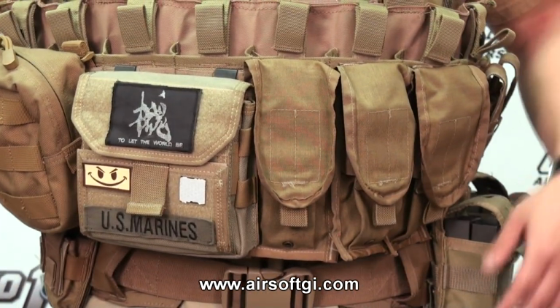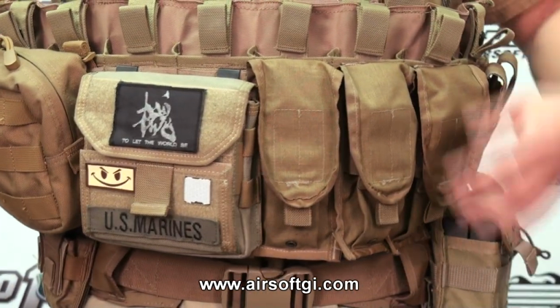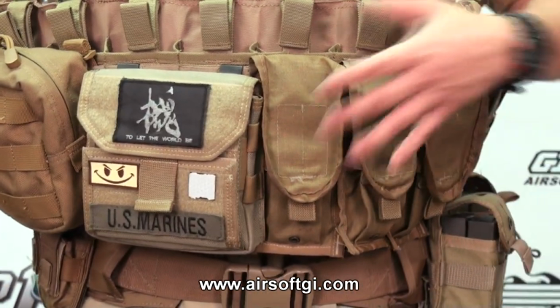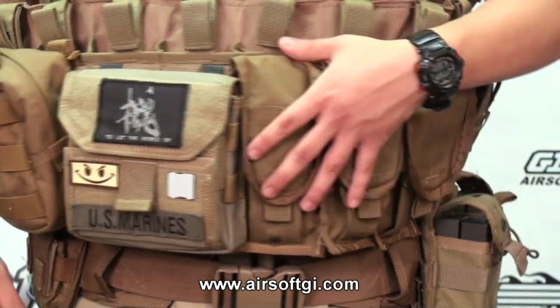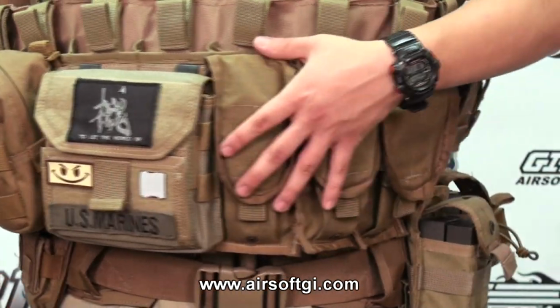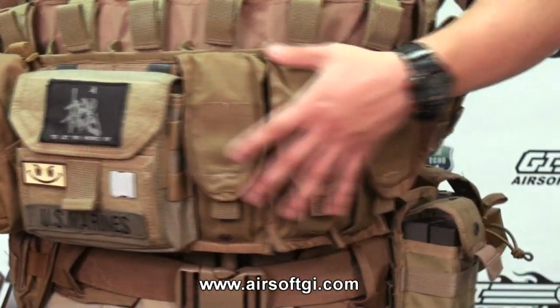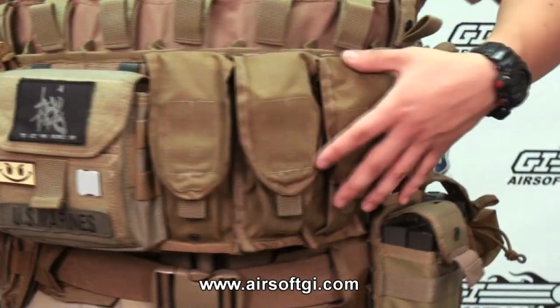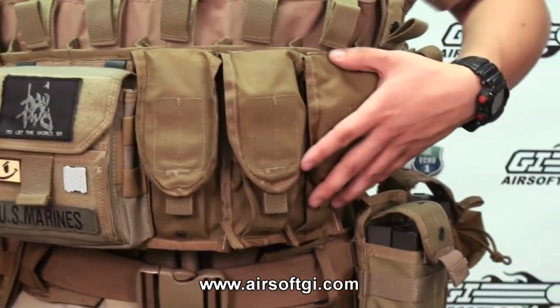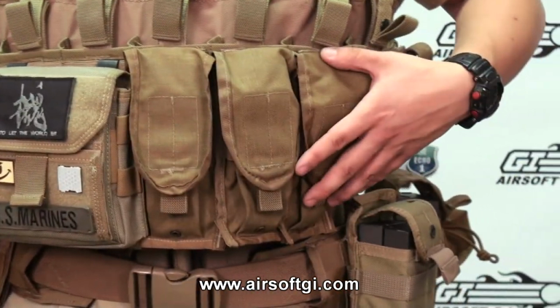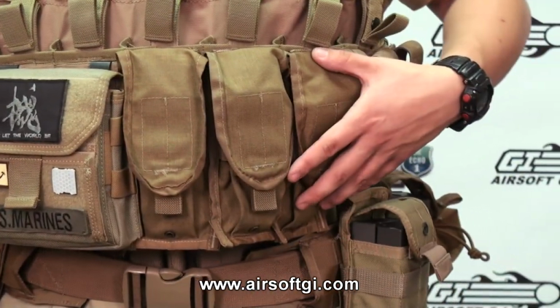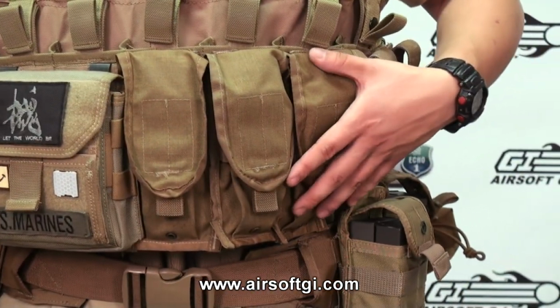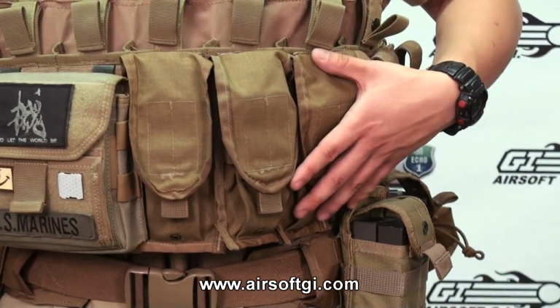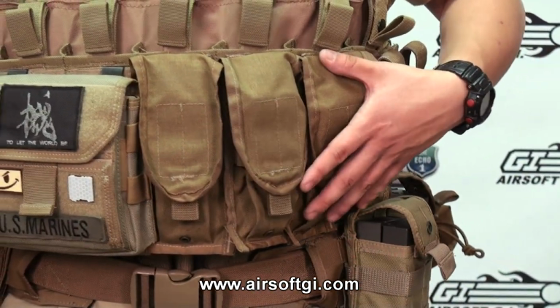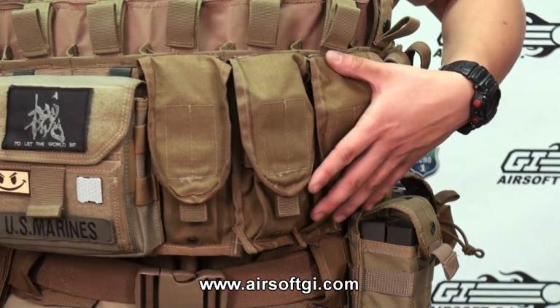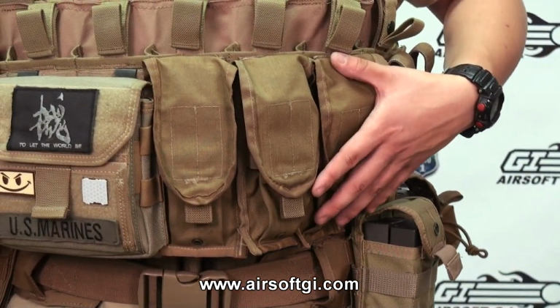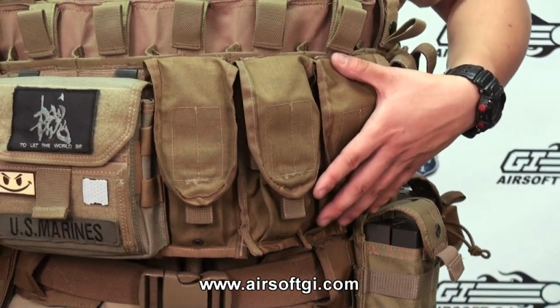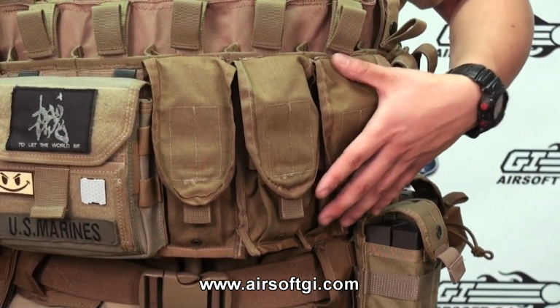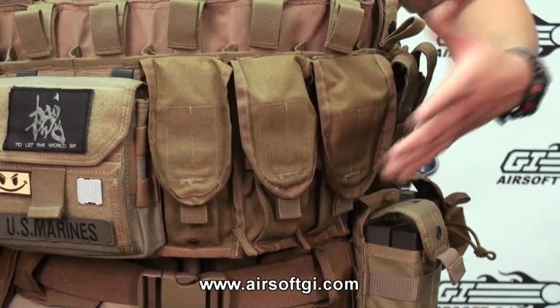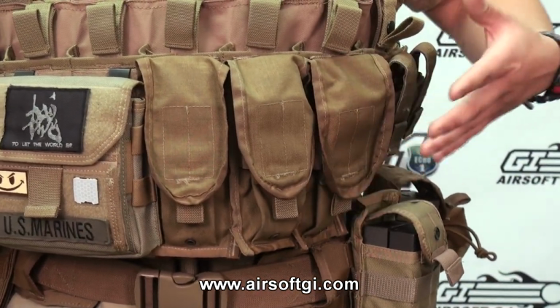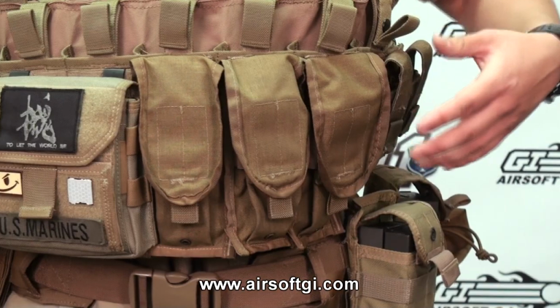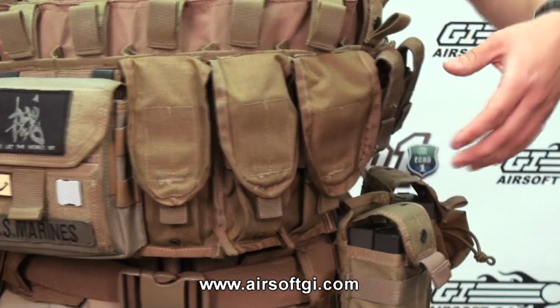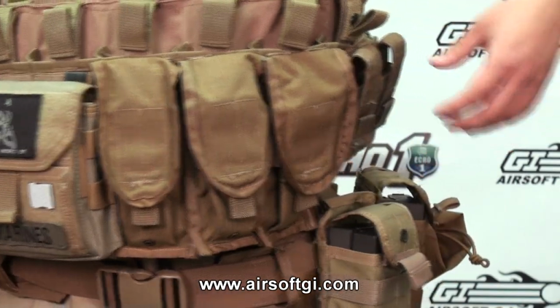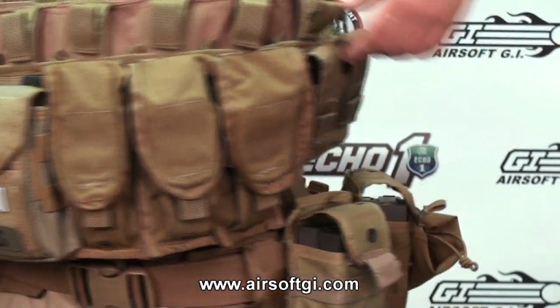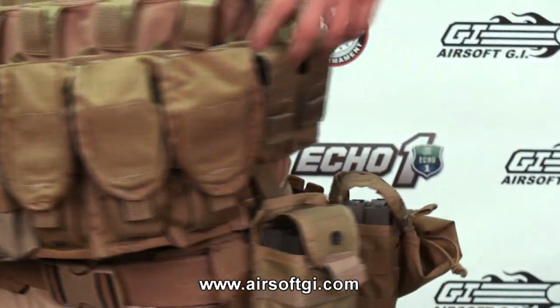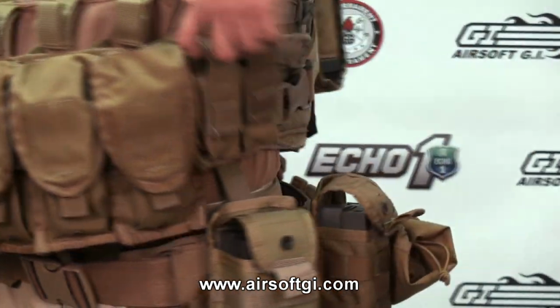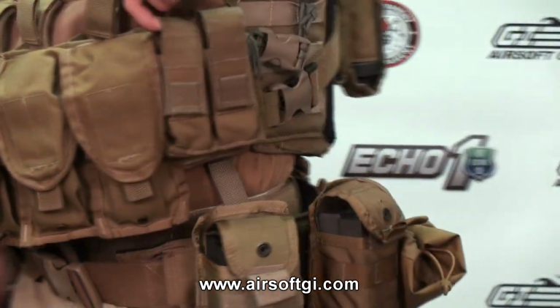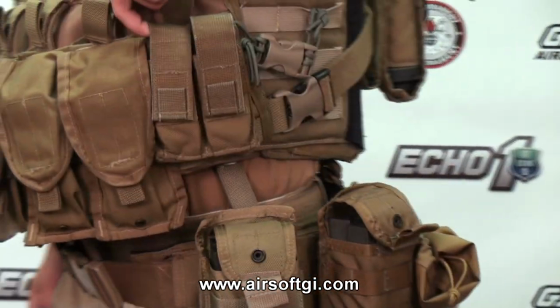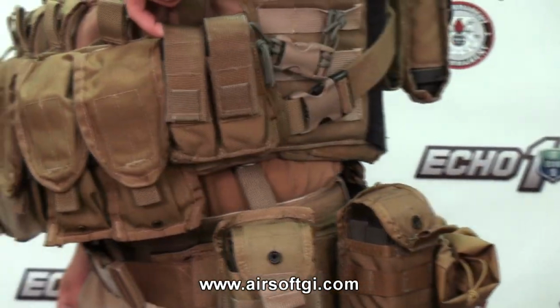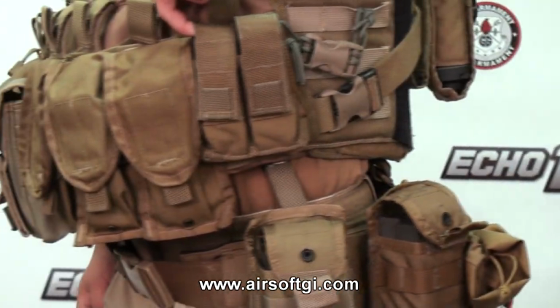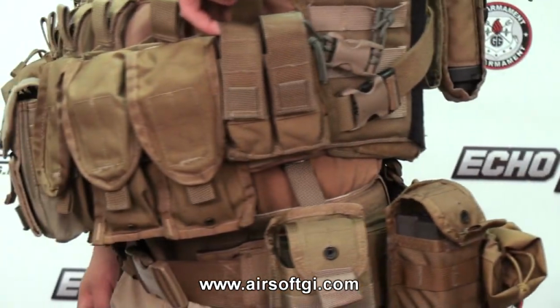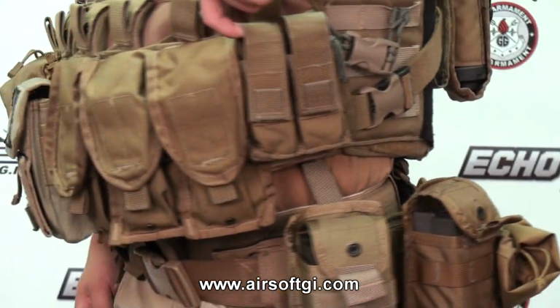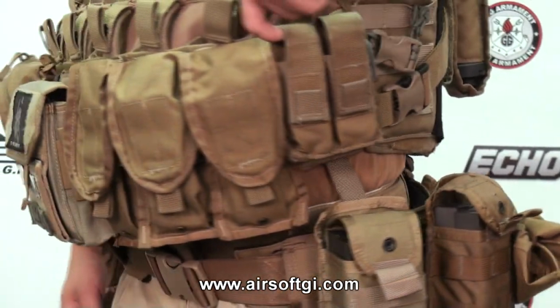I've got magazine pouches on the front here — self-explanatory. I've got two more pistol mags here as well.